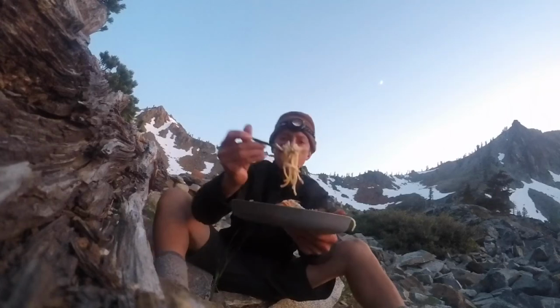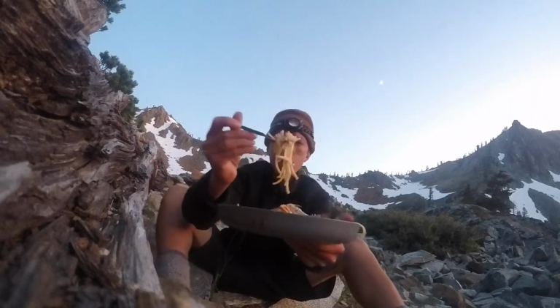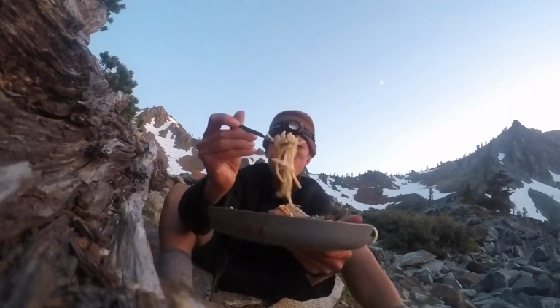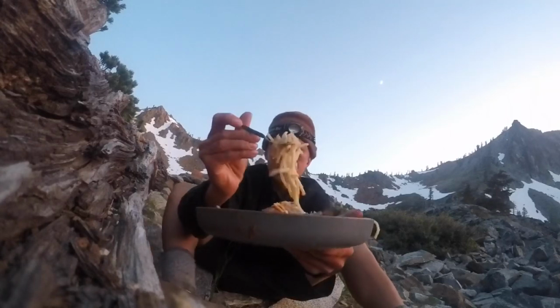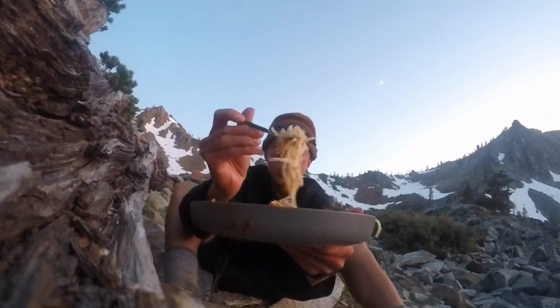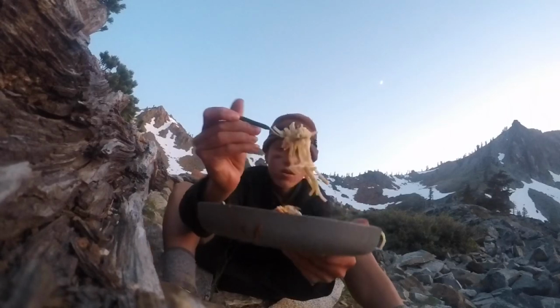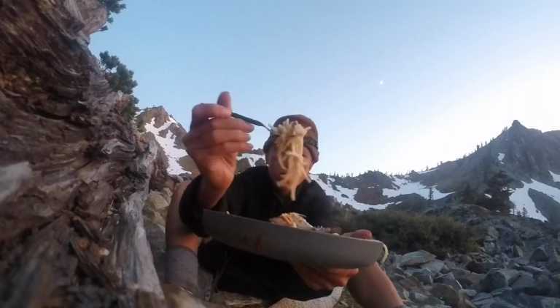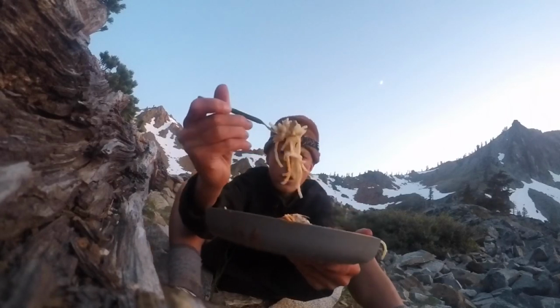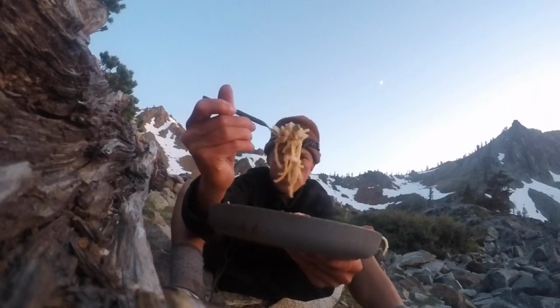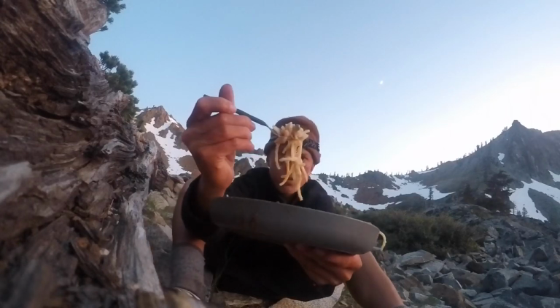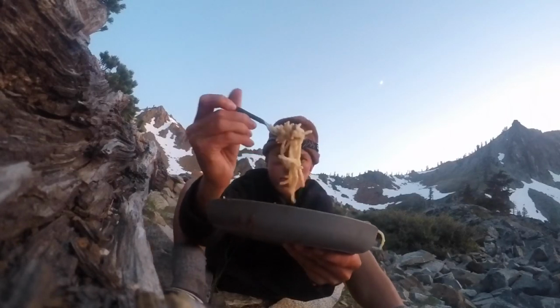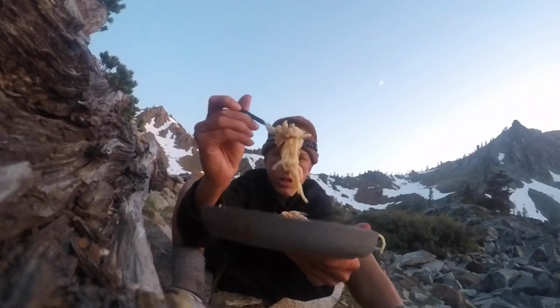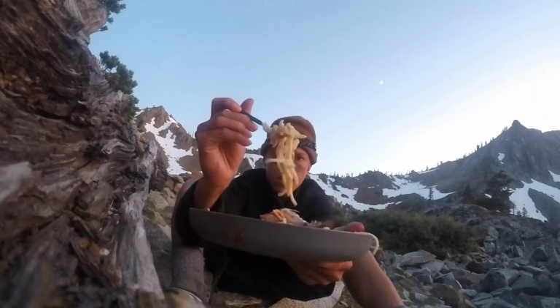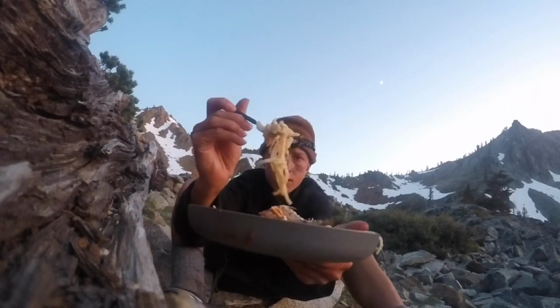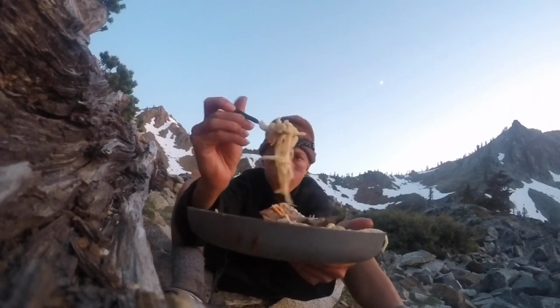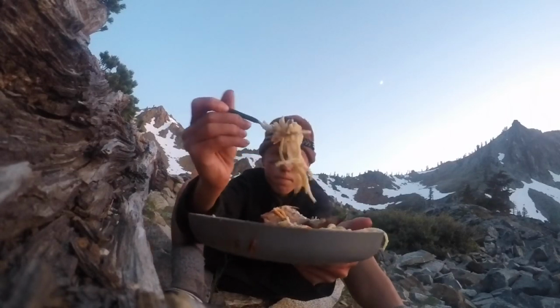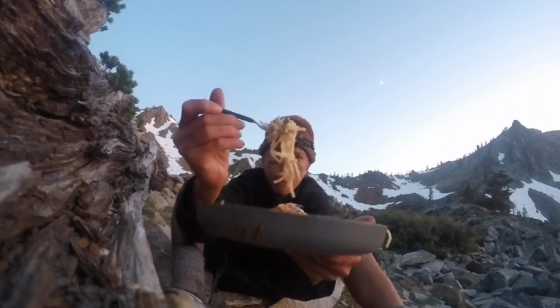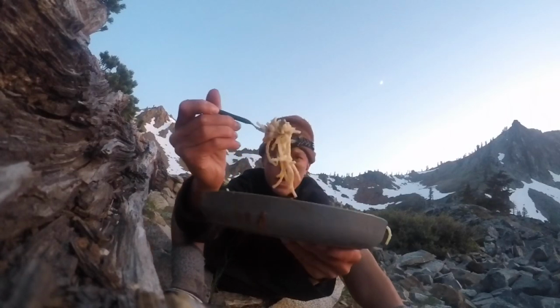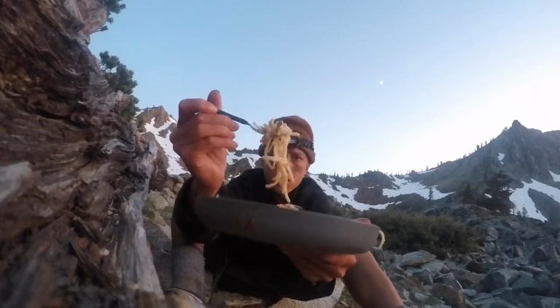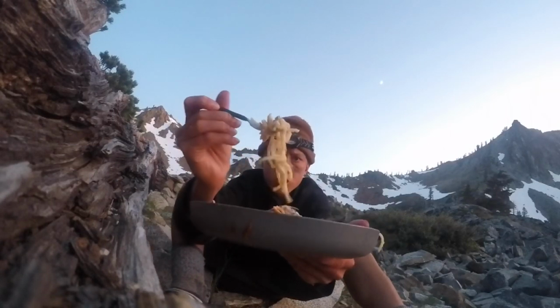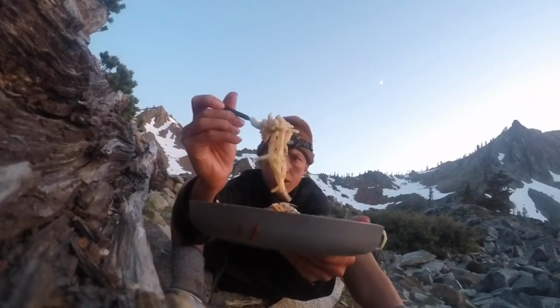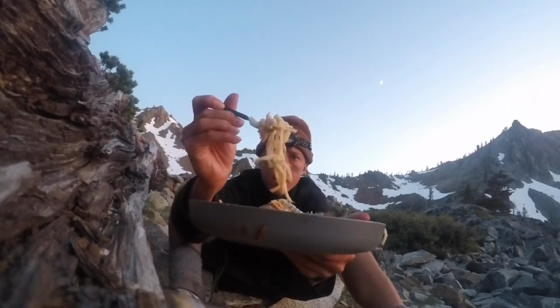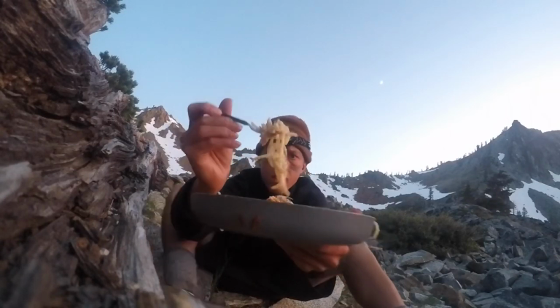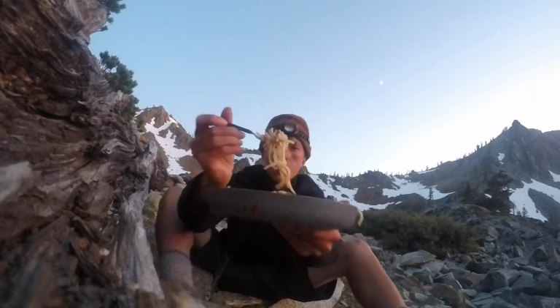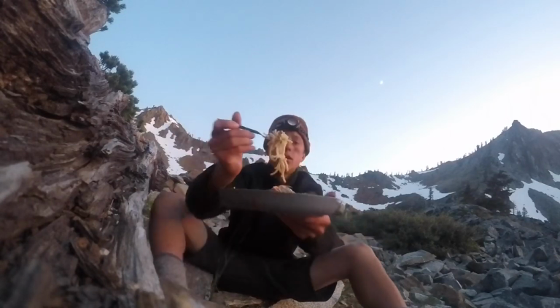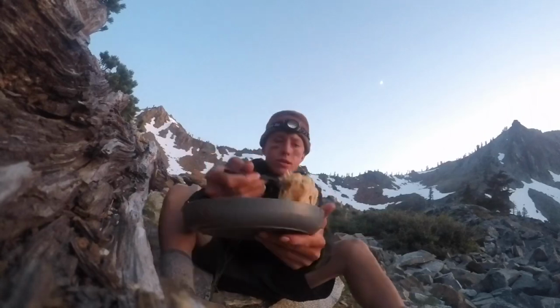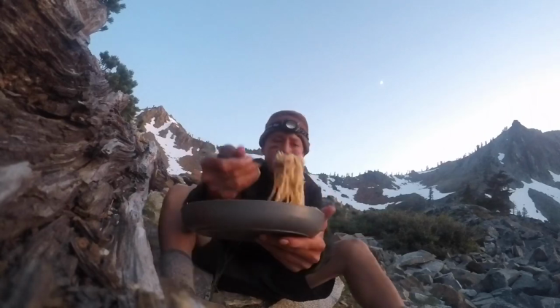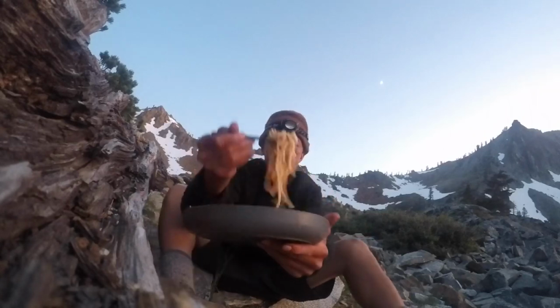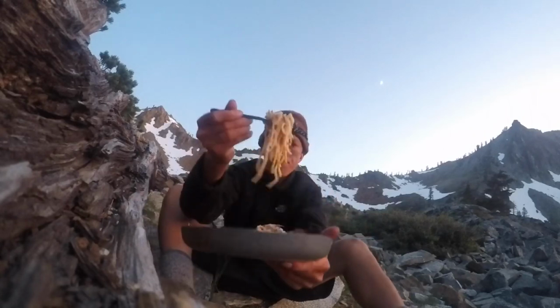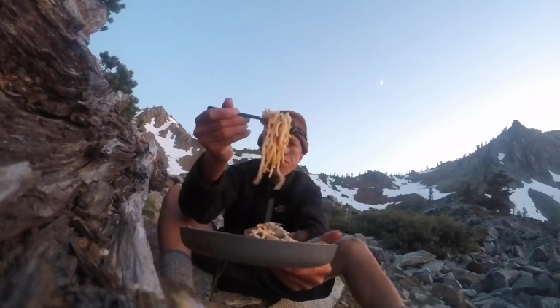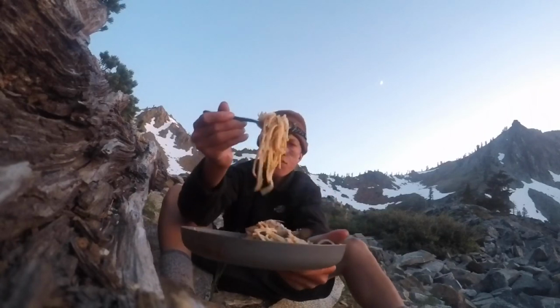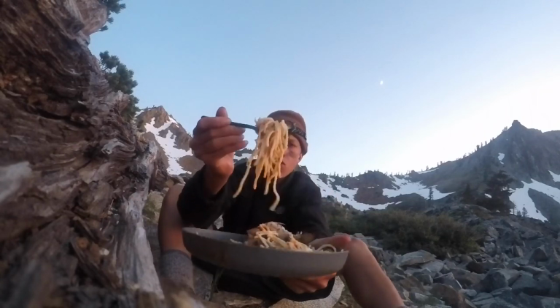Right here we got some trout, we've got some clams, some spaghetti.